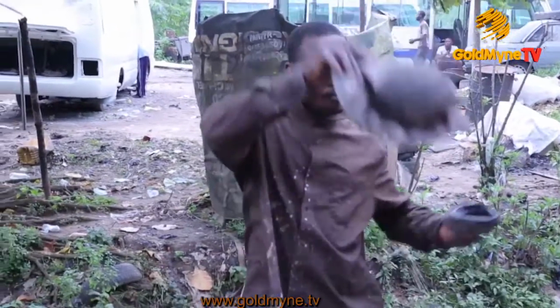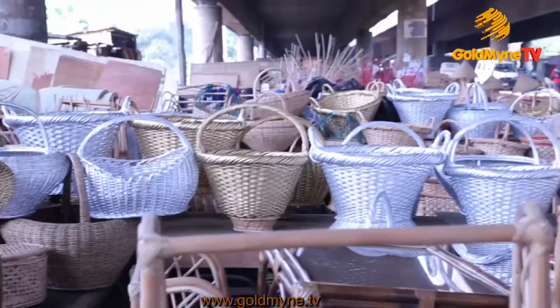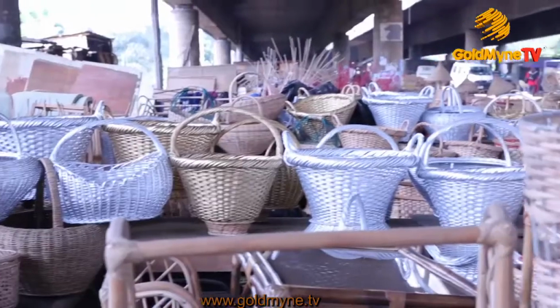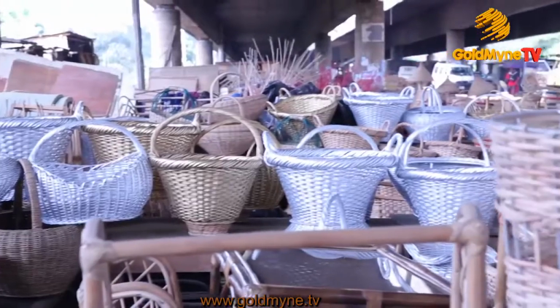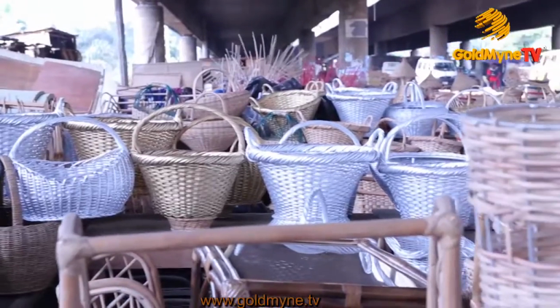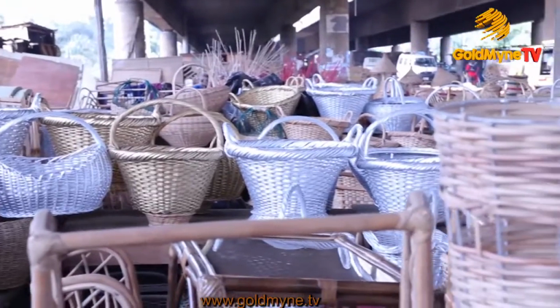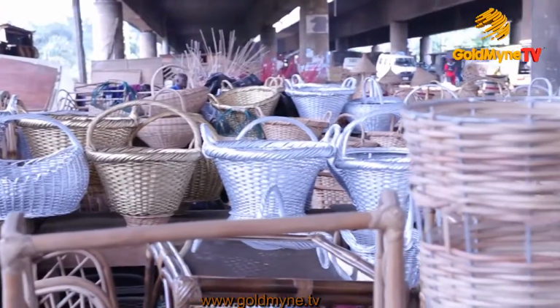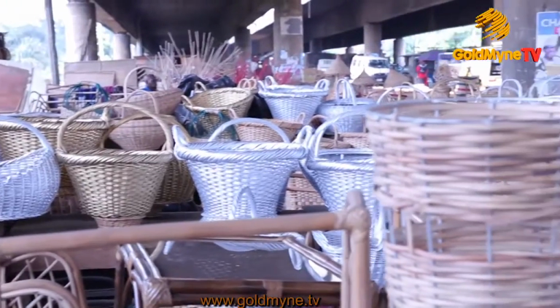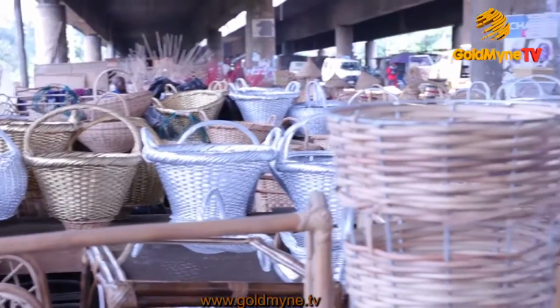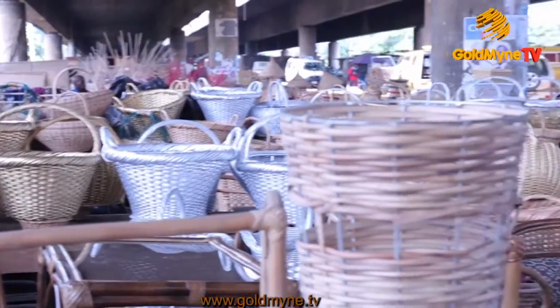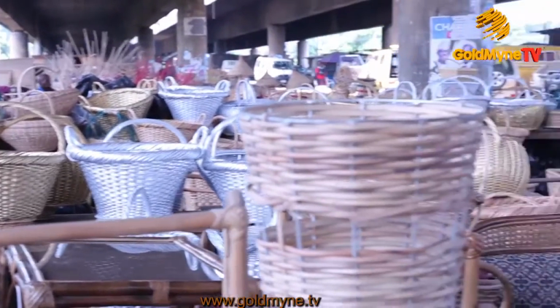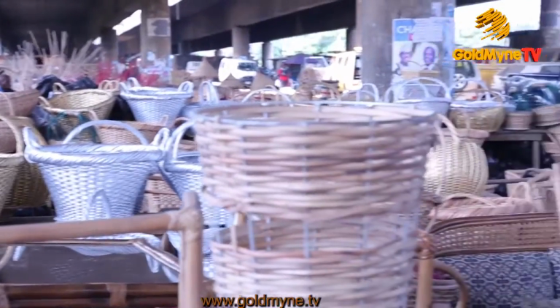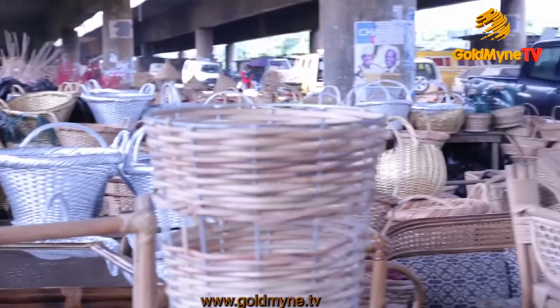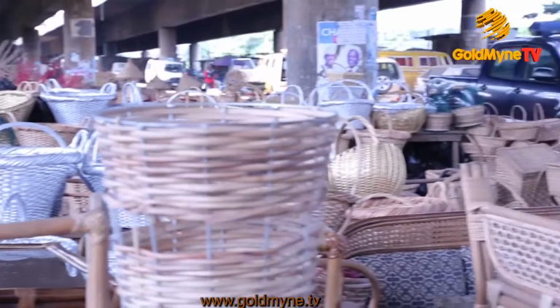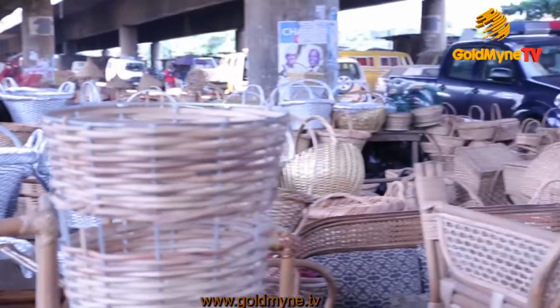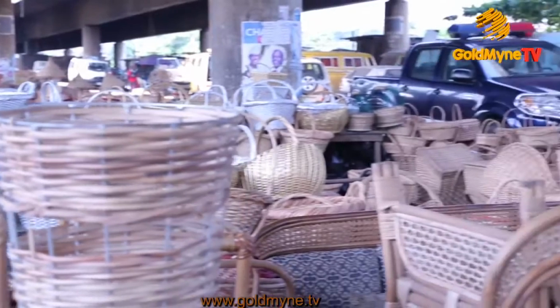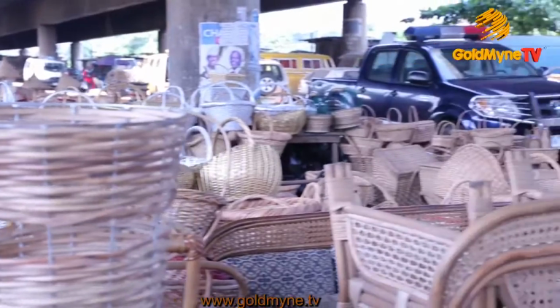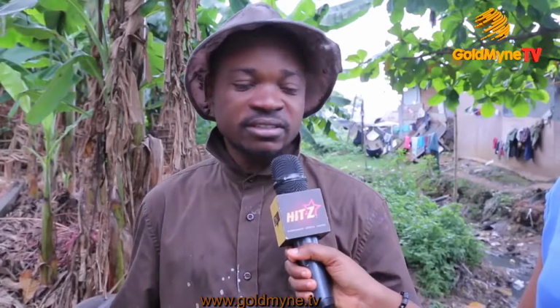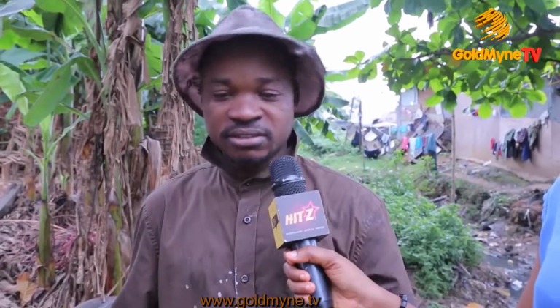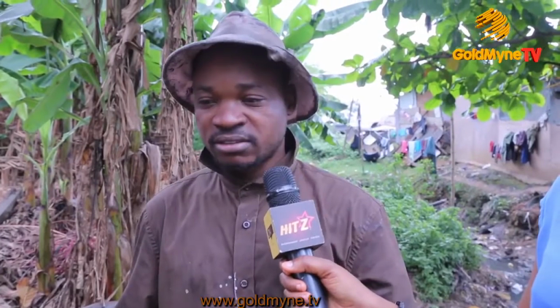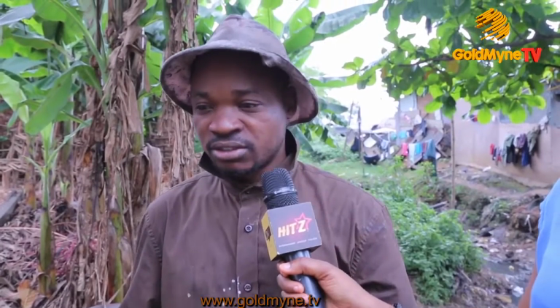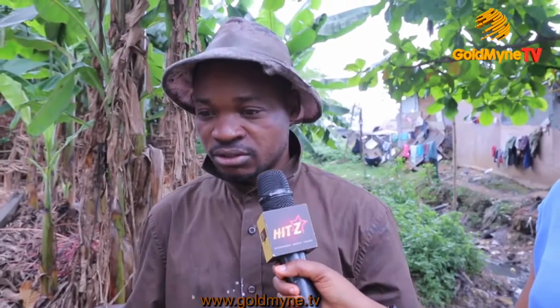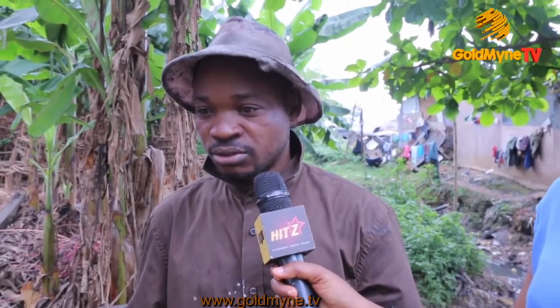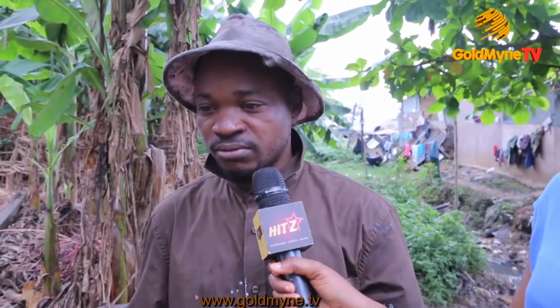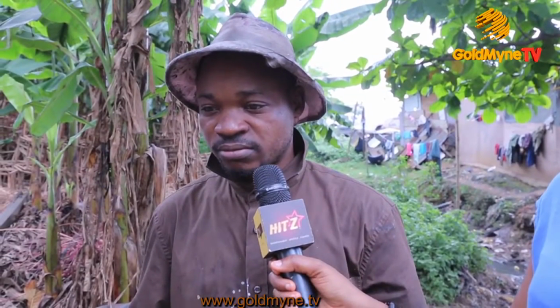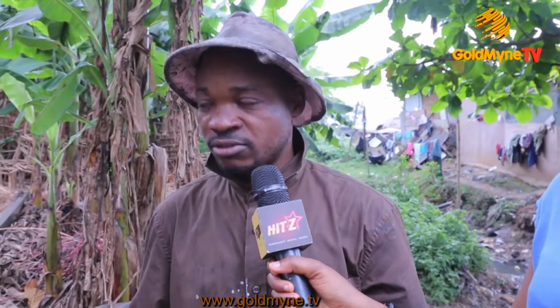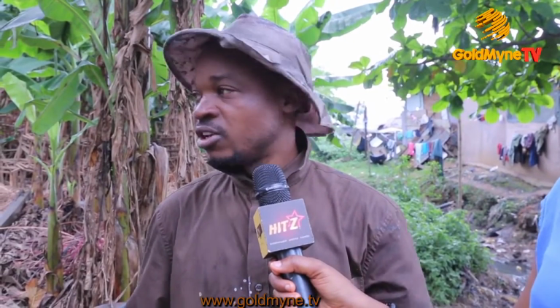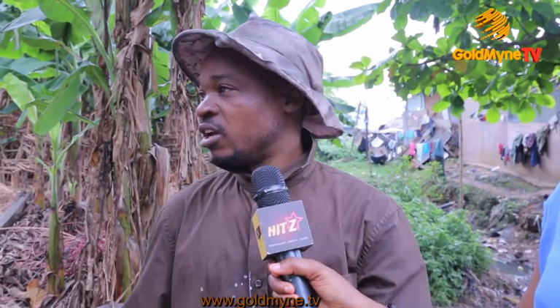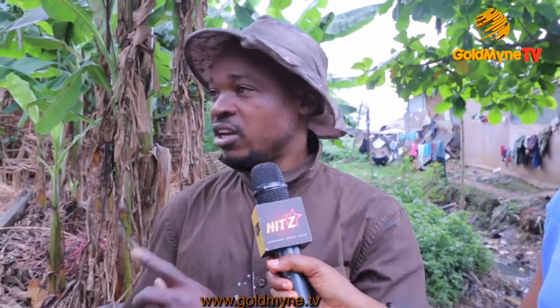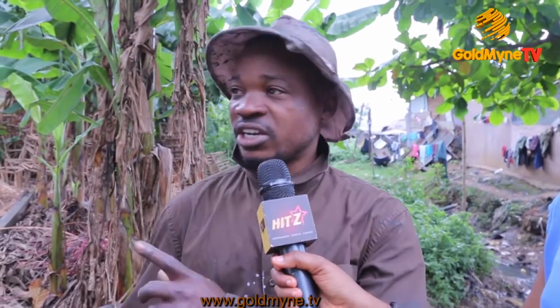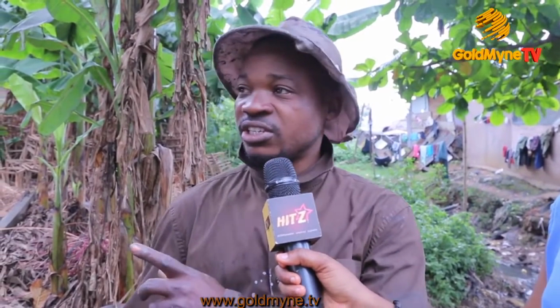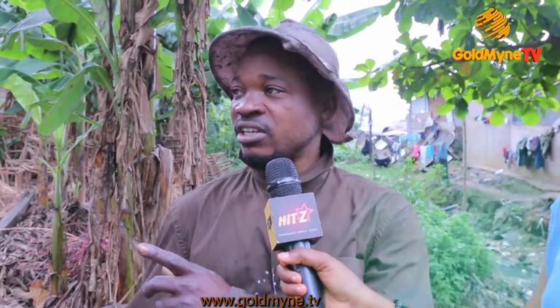Next, we proceeded to the painter's place because we noticed that some of the baskets had colors different from the others. We met with the painter, who showed us the steps in giving beauty to the baskets.